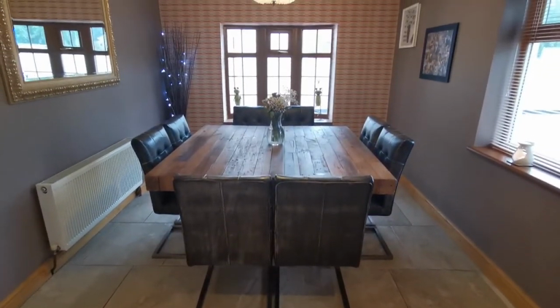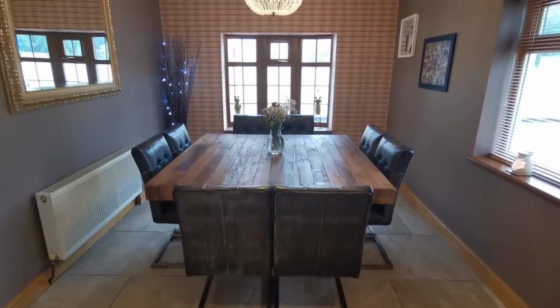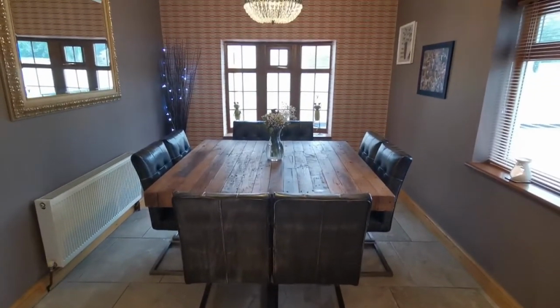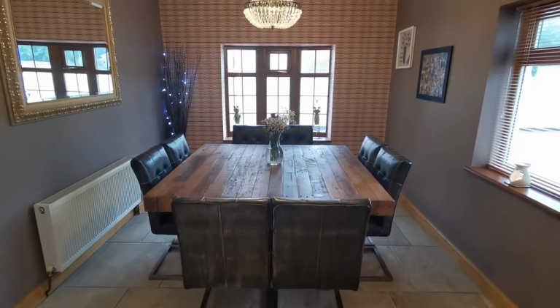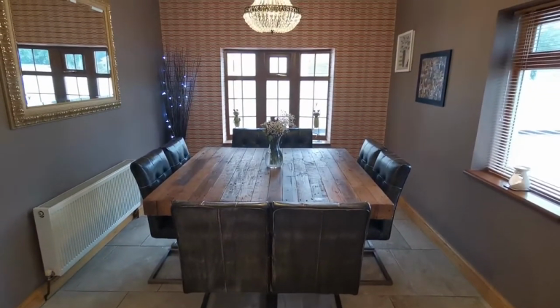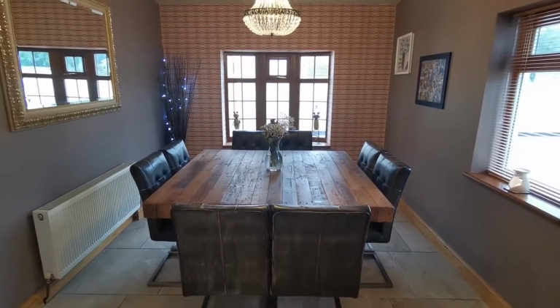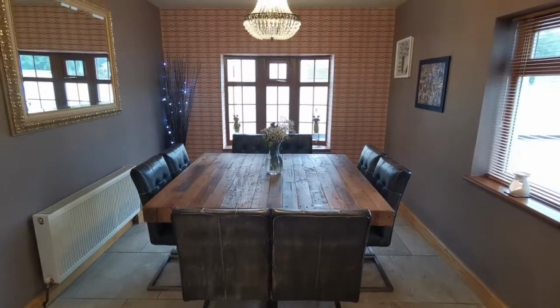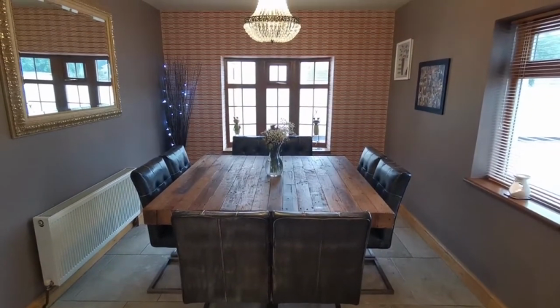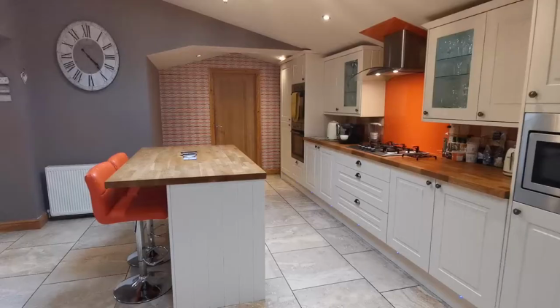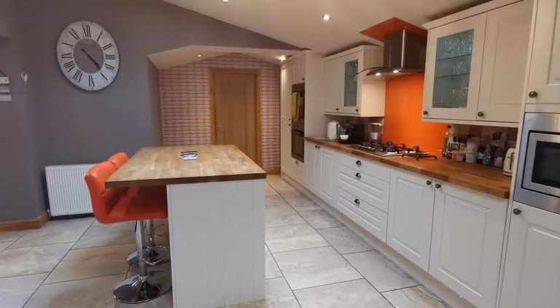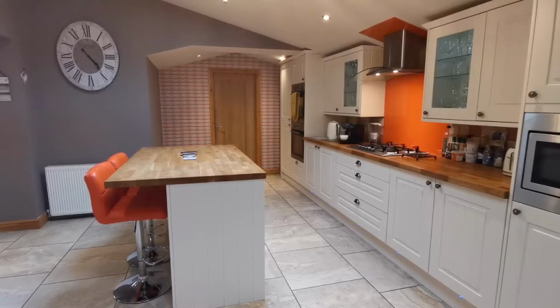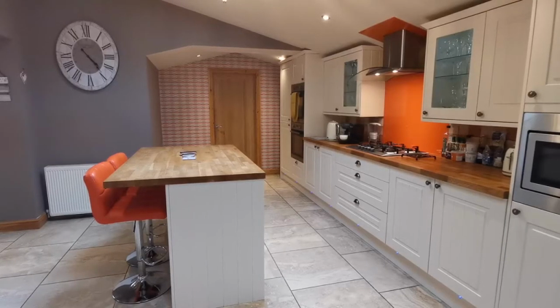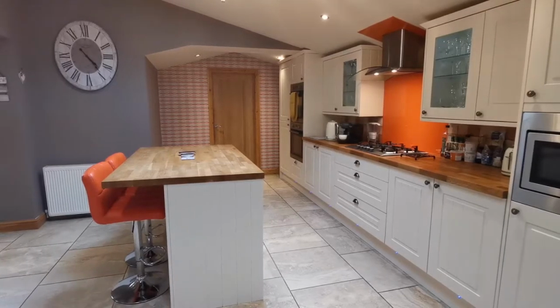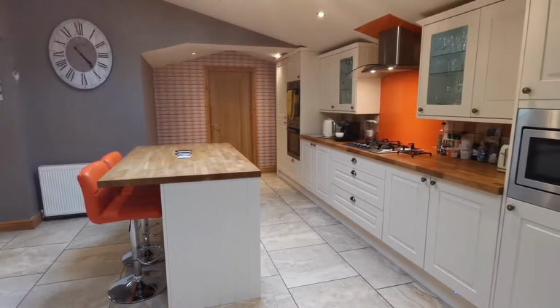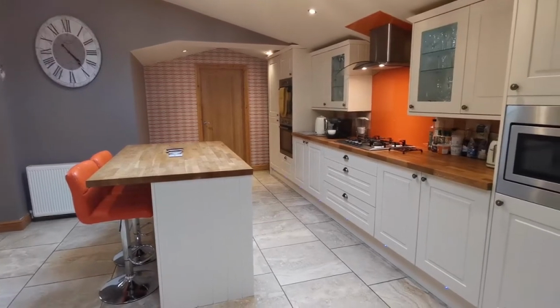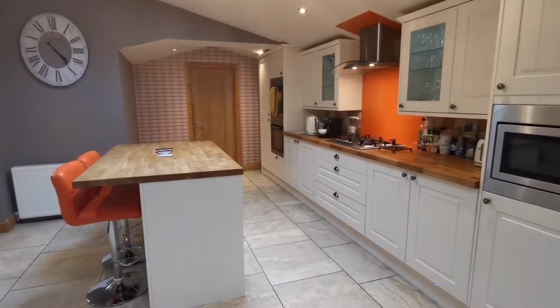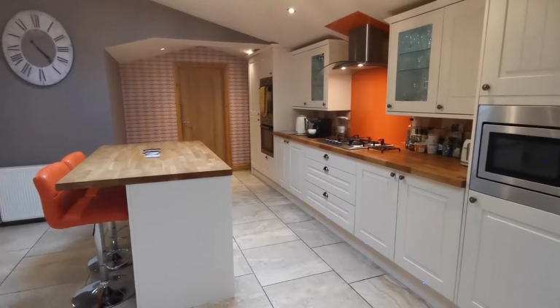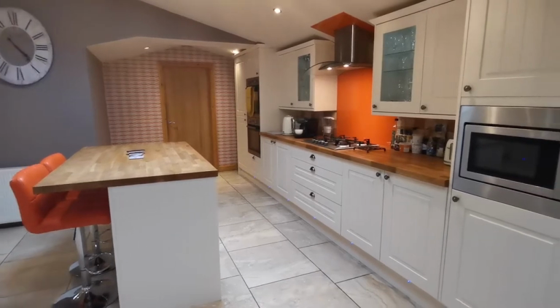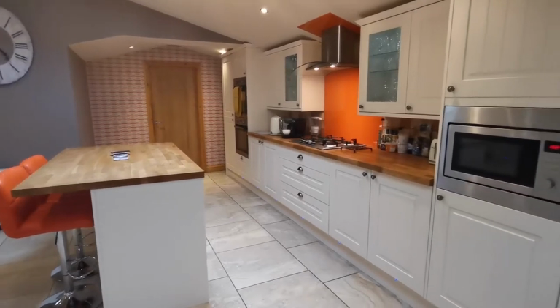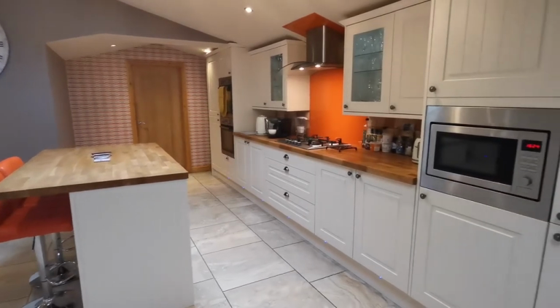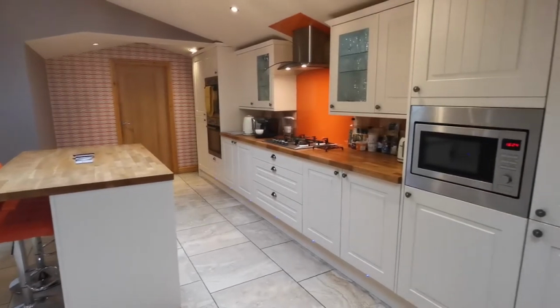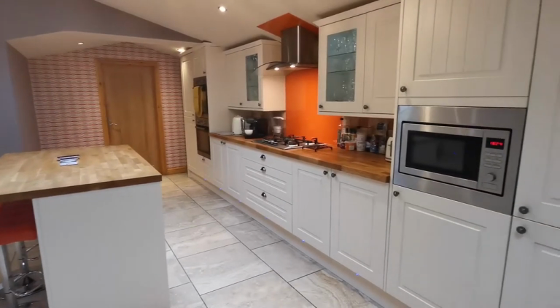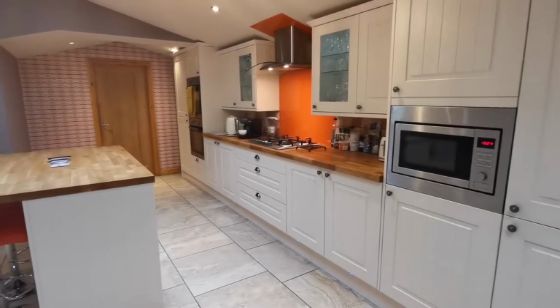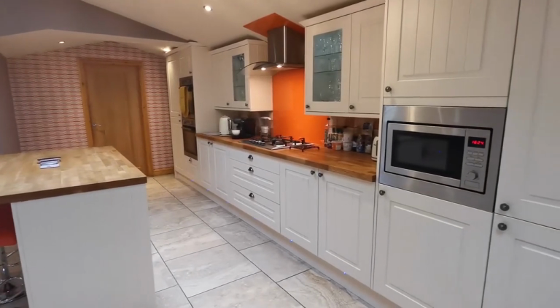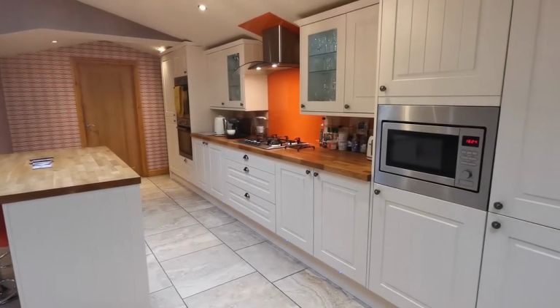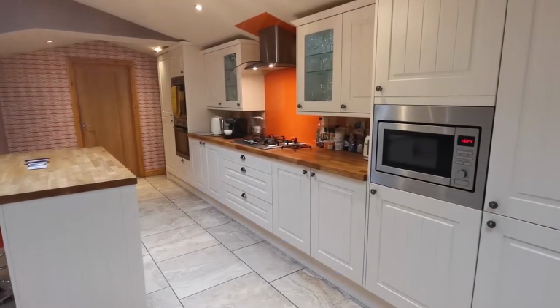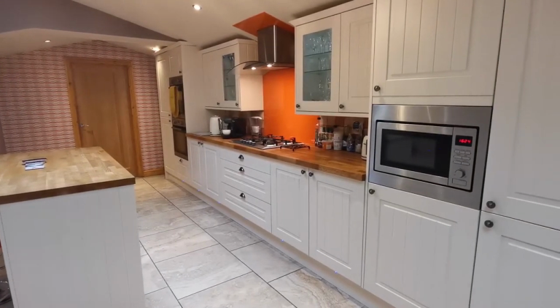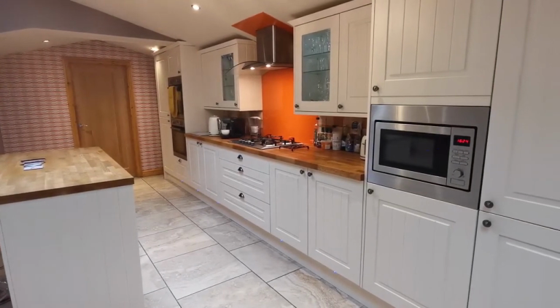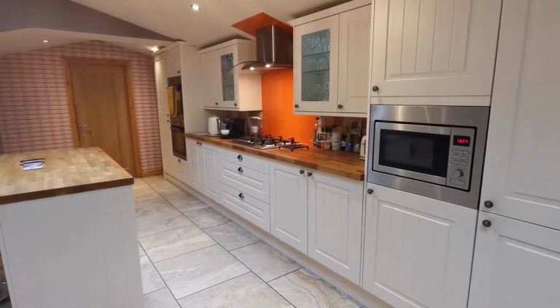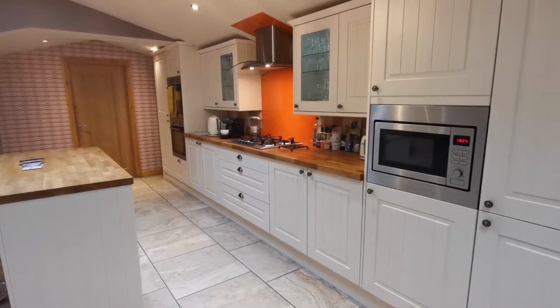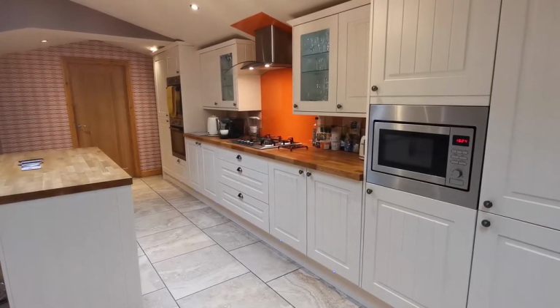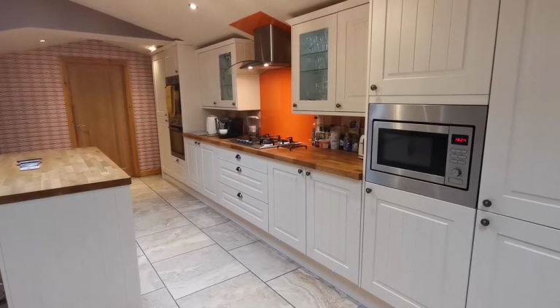The kitchen itself is rather special, with an island unit to provide a breakfast area, modern high quality units with built-in appliances.